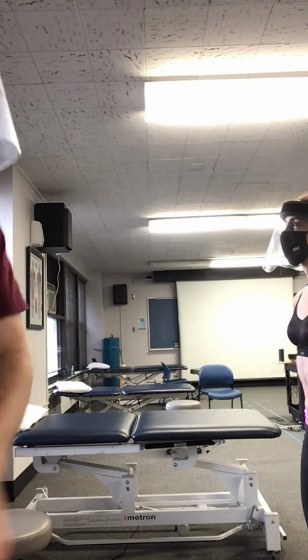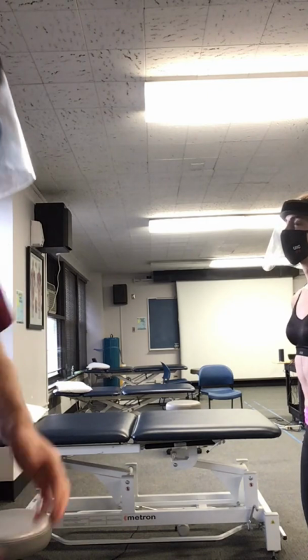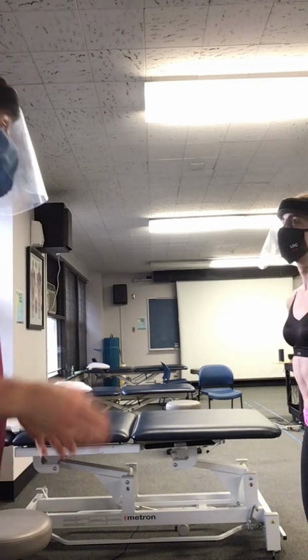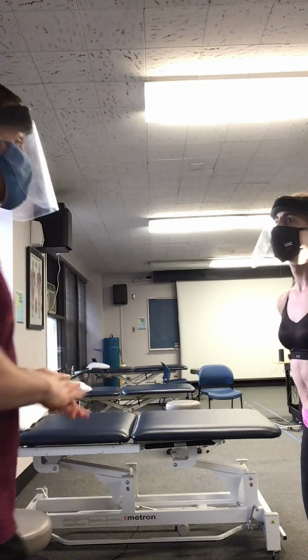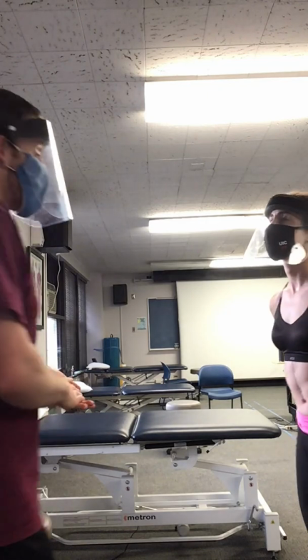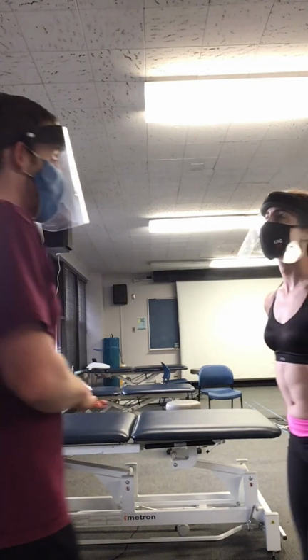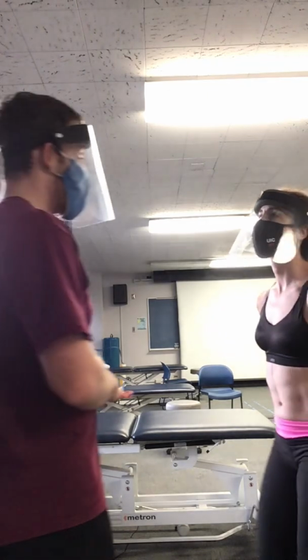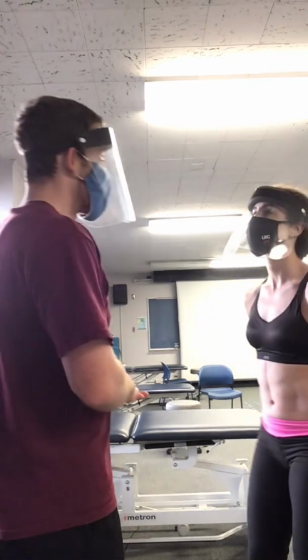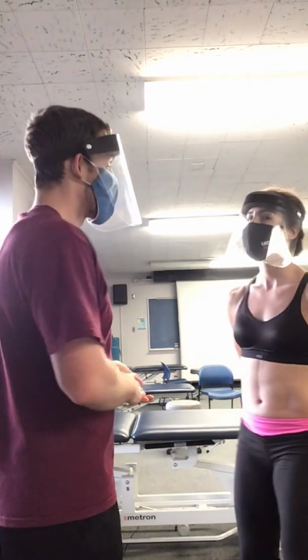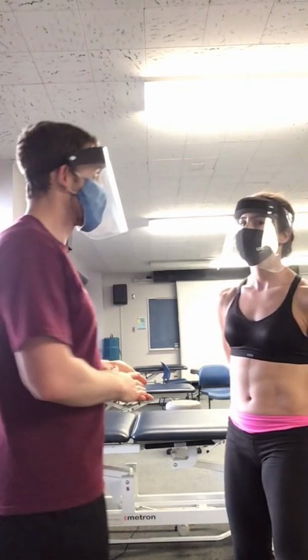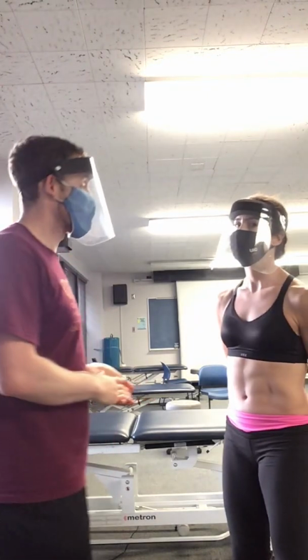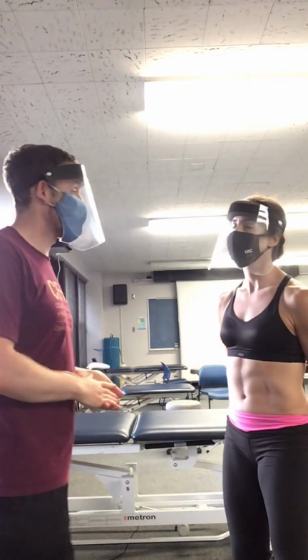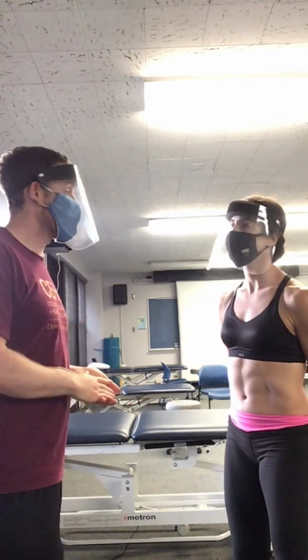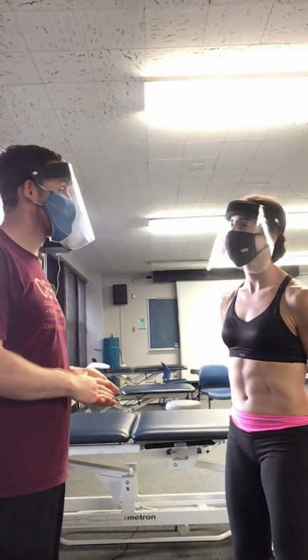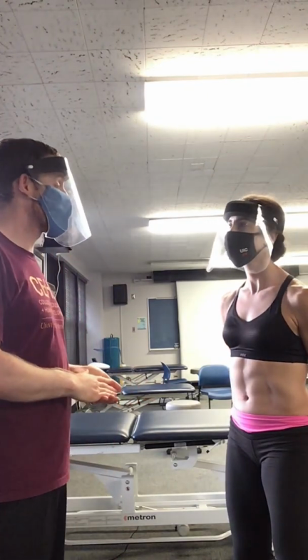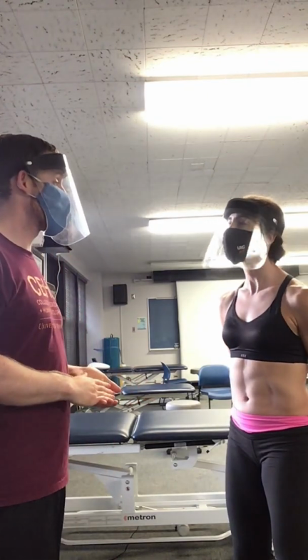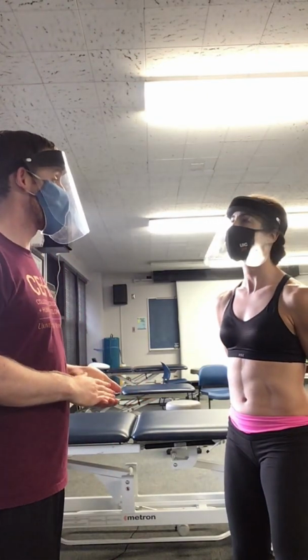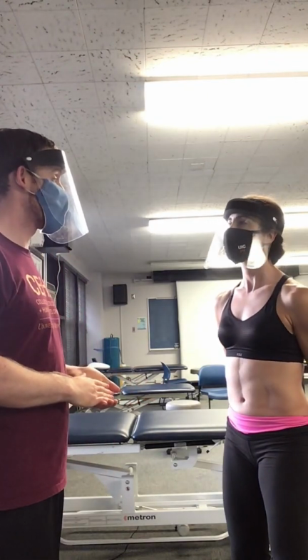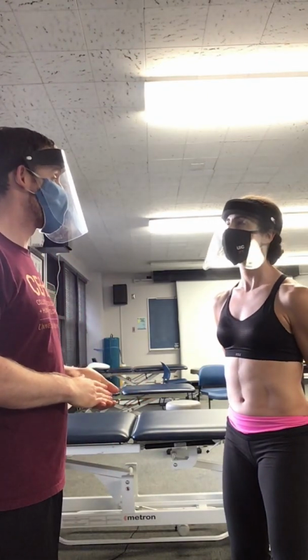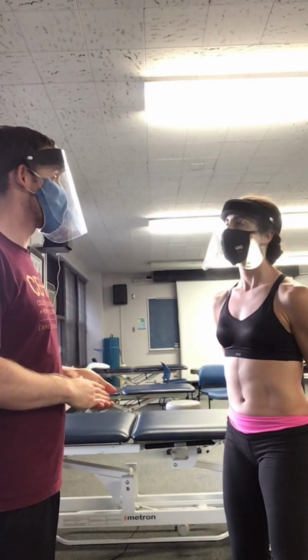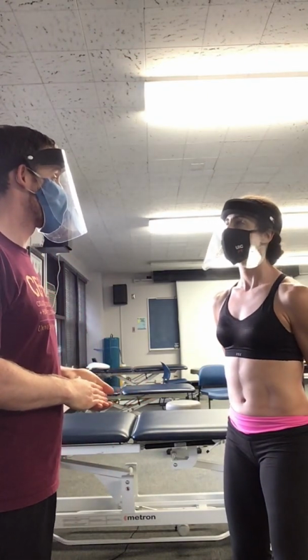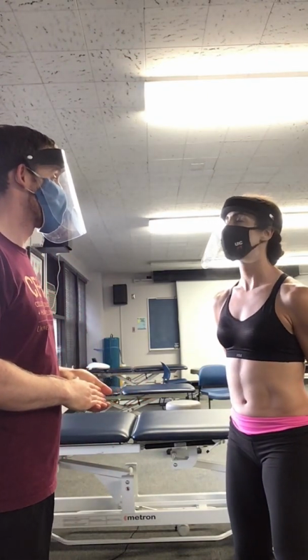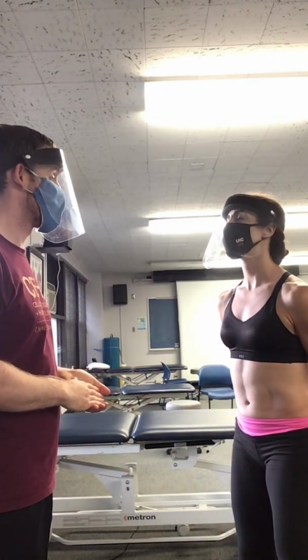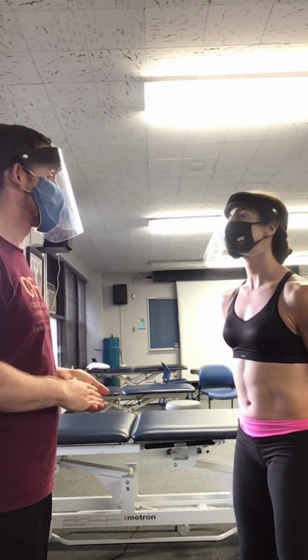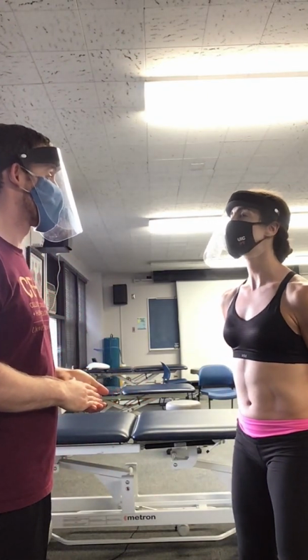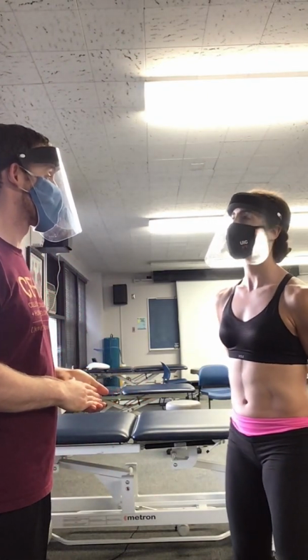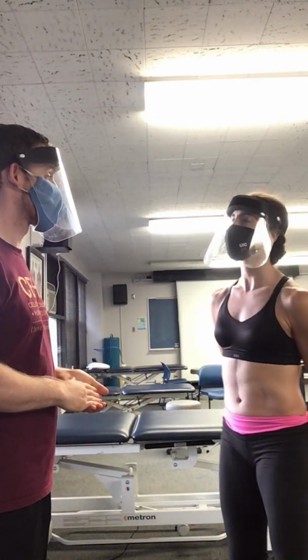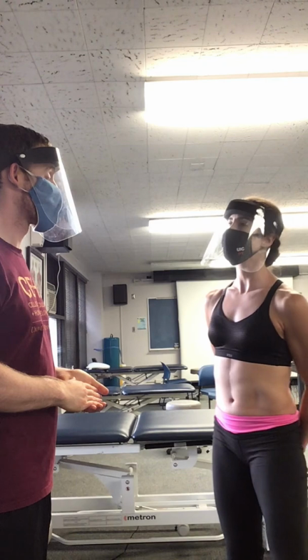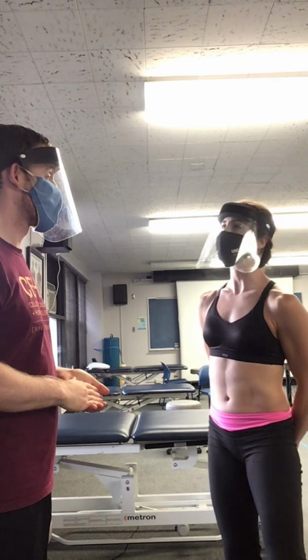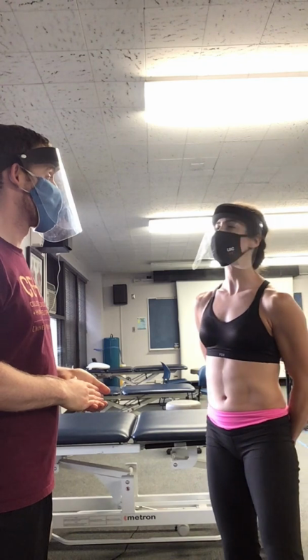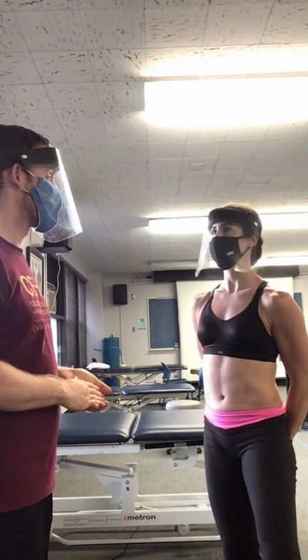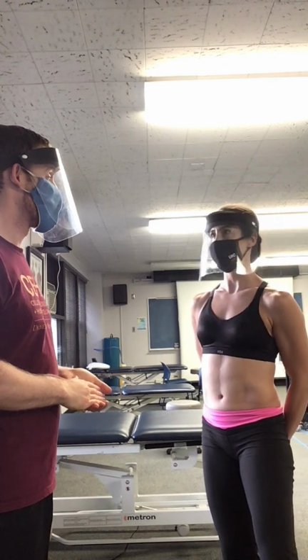Hi, my name is Zach. I'm a student of physical therapy. Can I confirm your name and date of birth? Jenna Walters, 5-28-83.